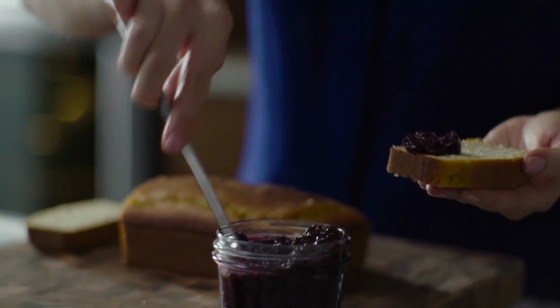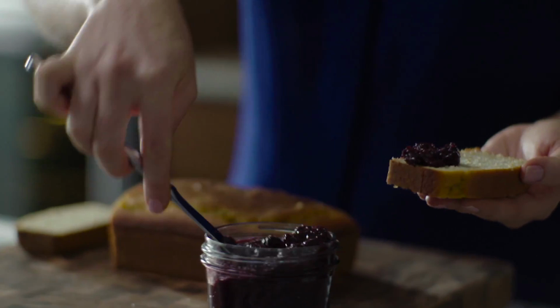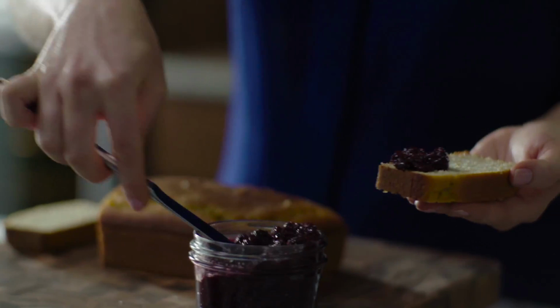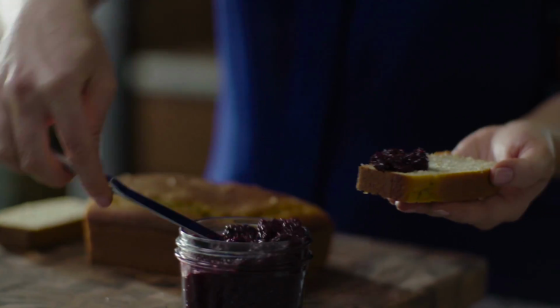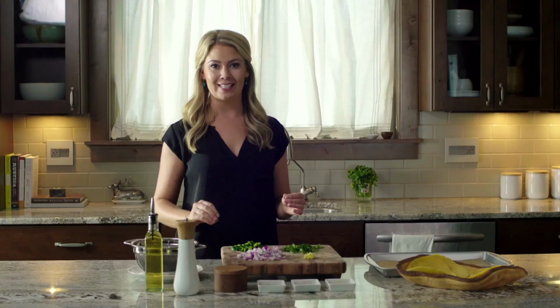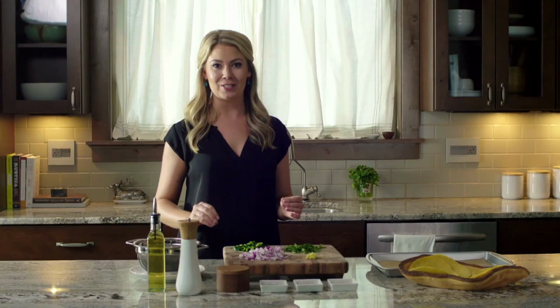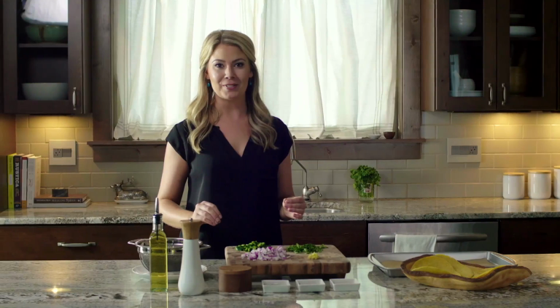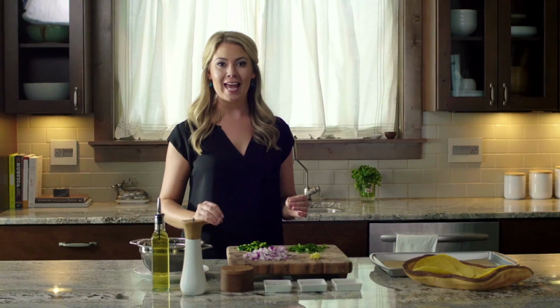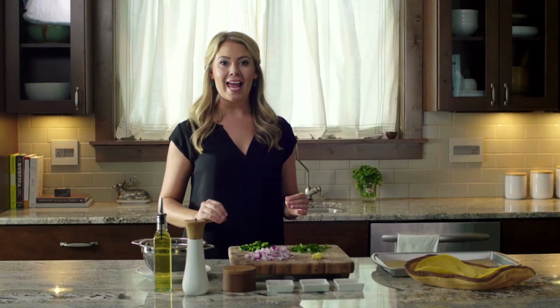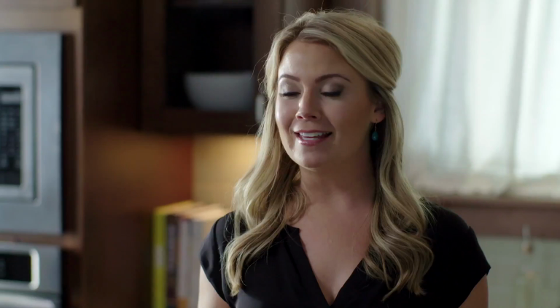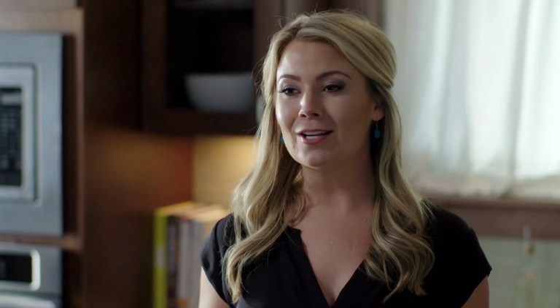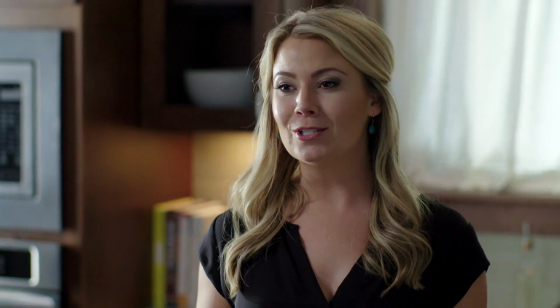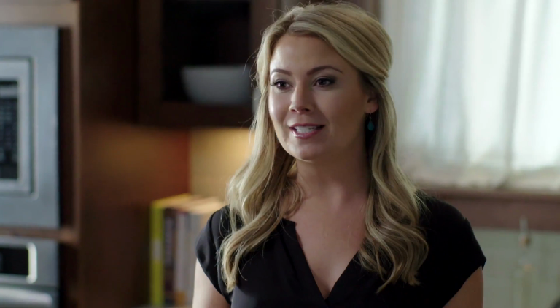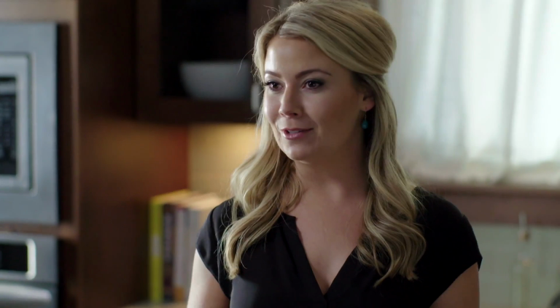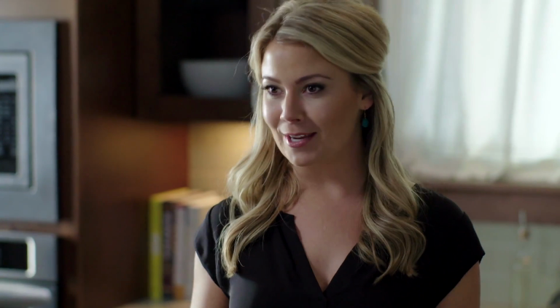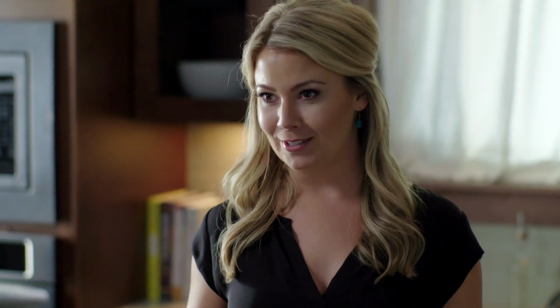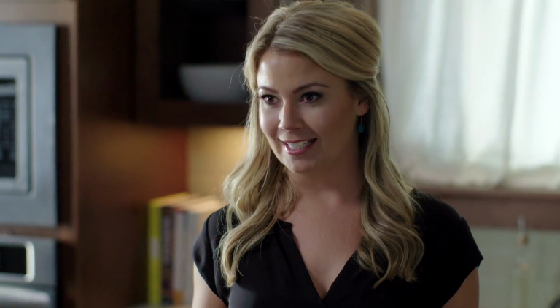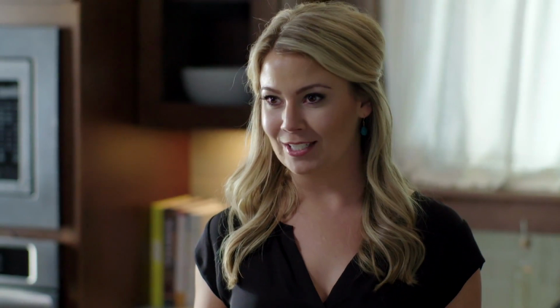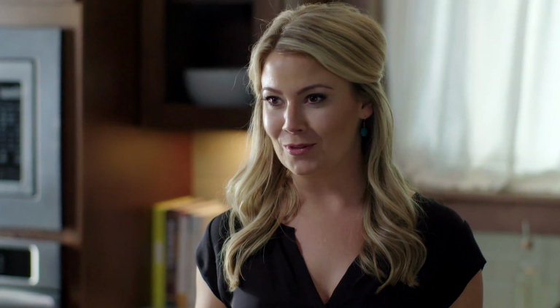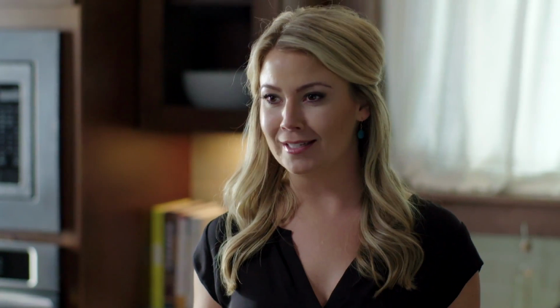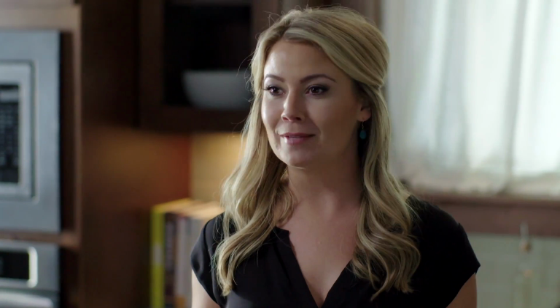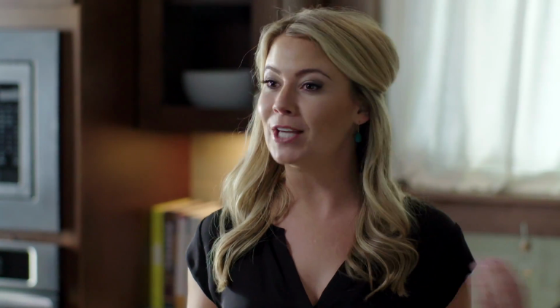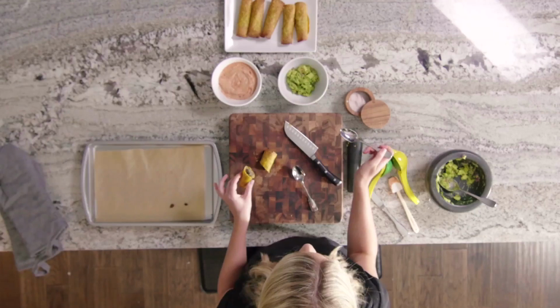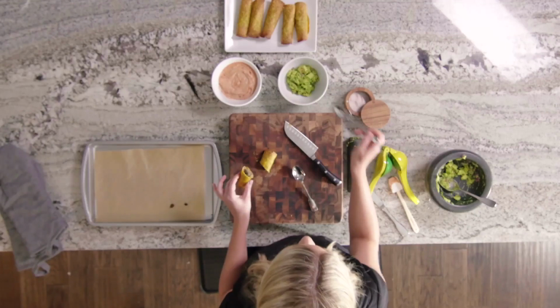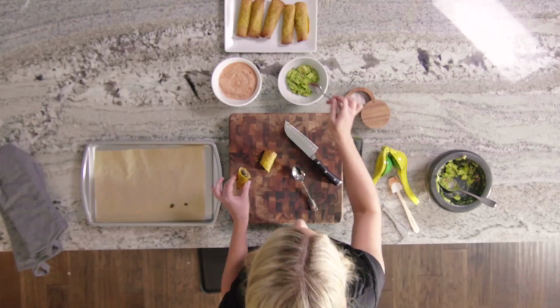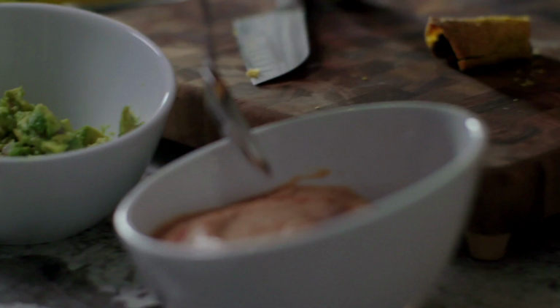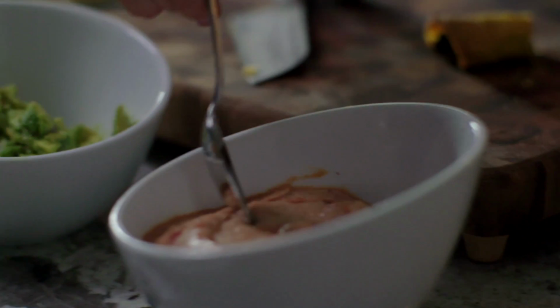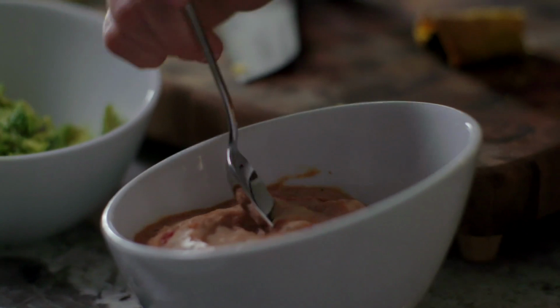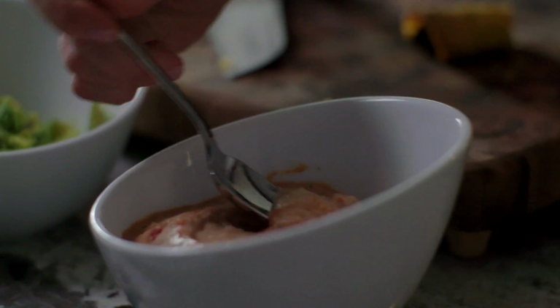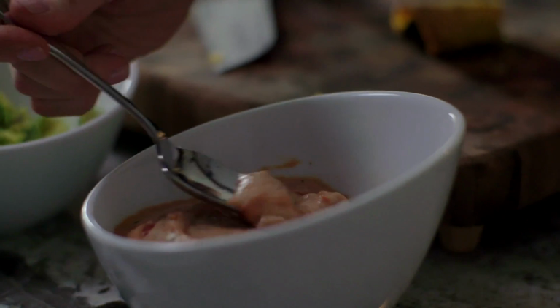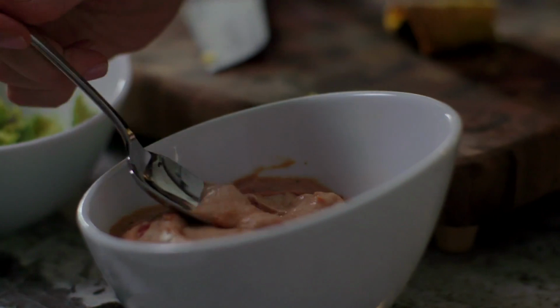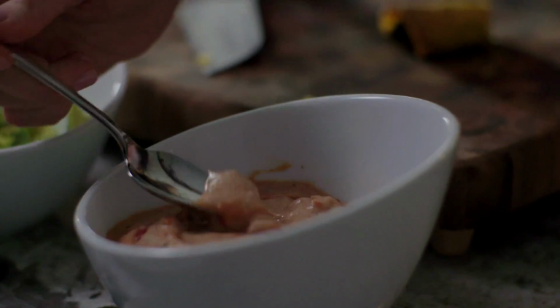Black bean taquitos. And these aren't just any regular taquitos — this is a much healthier version of taquitos.